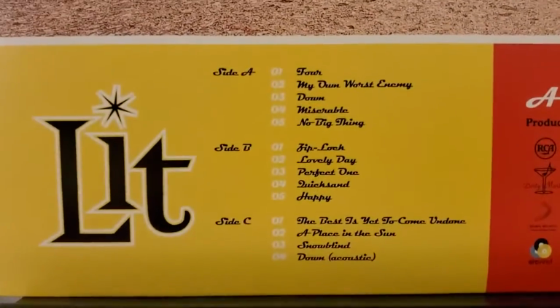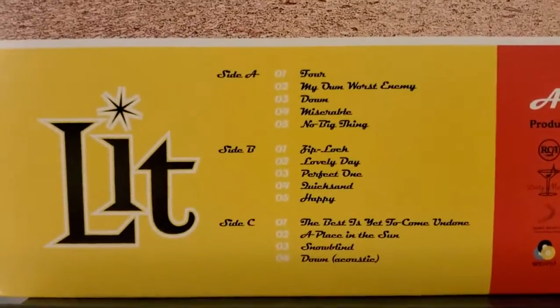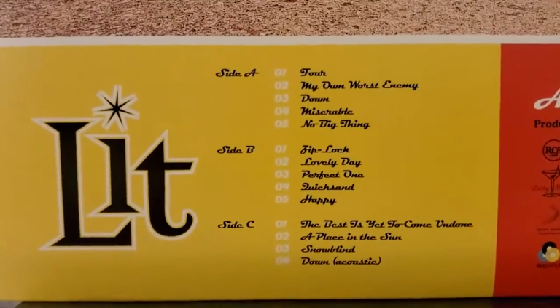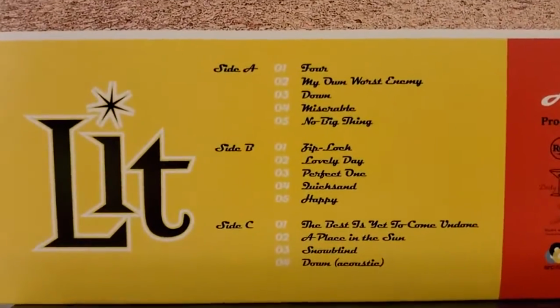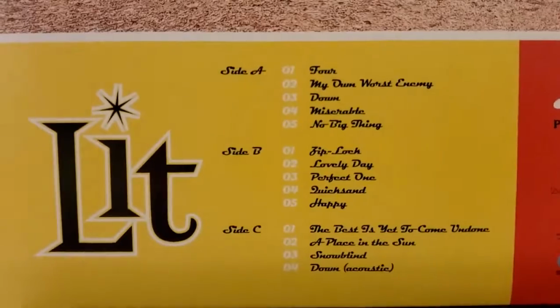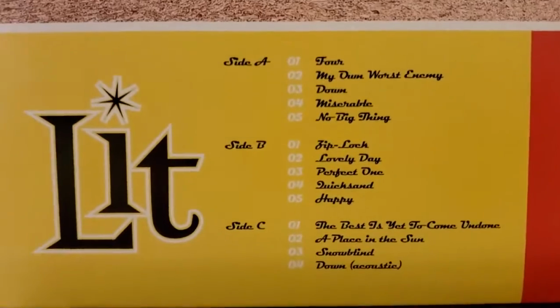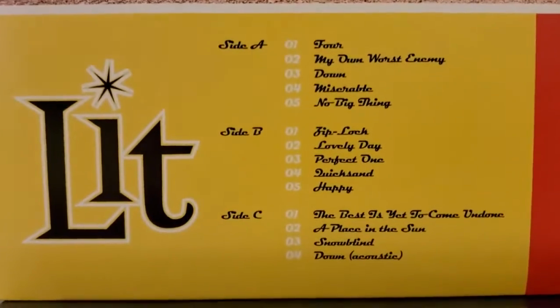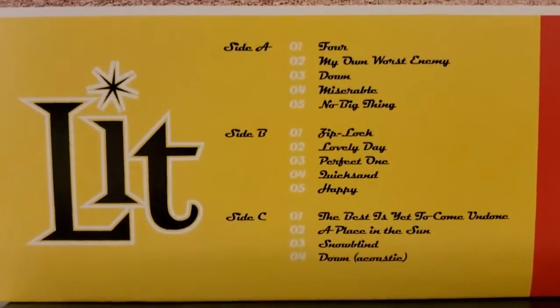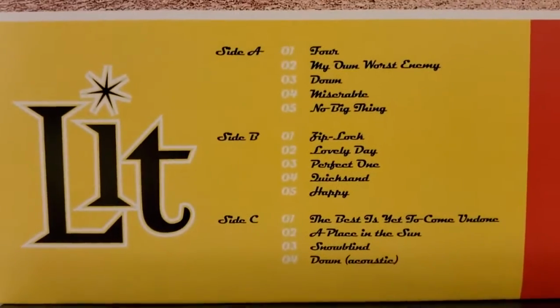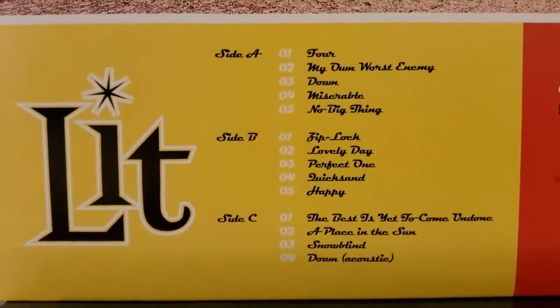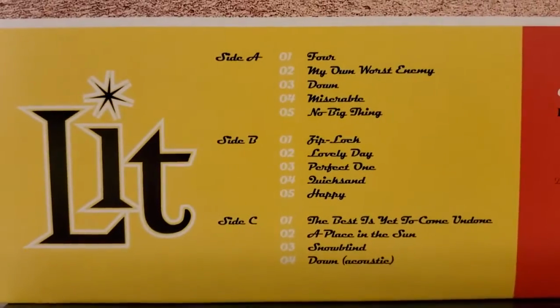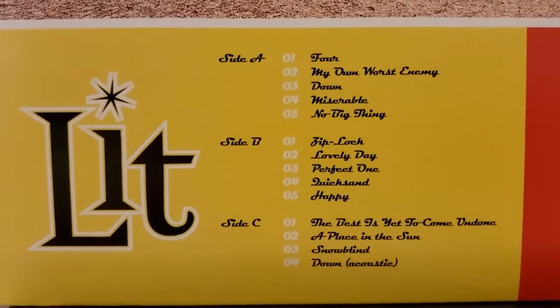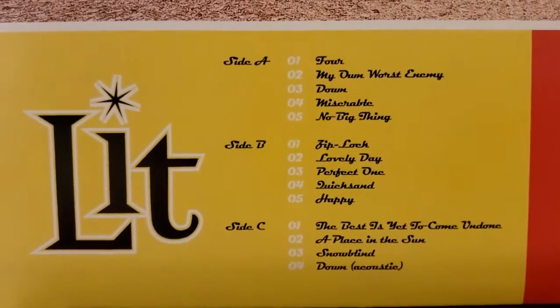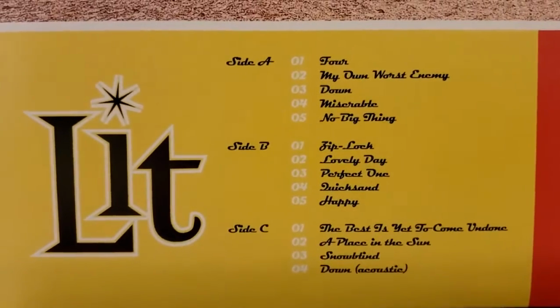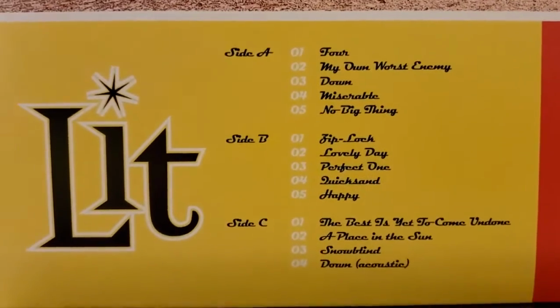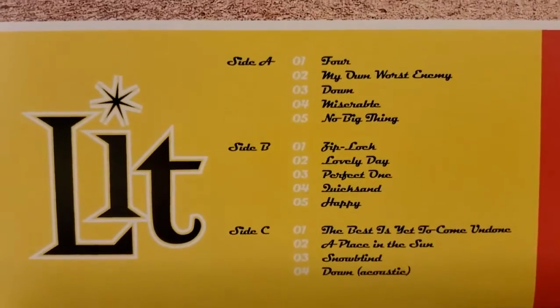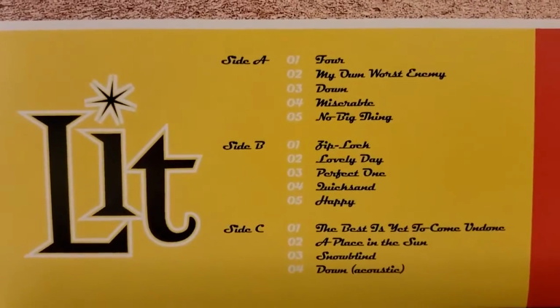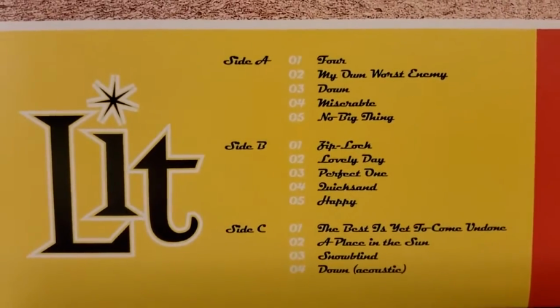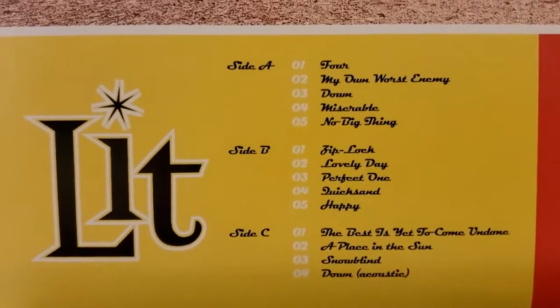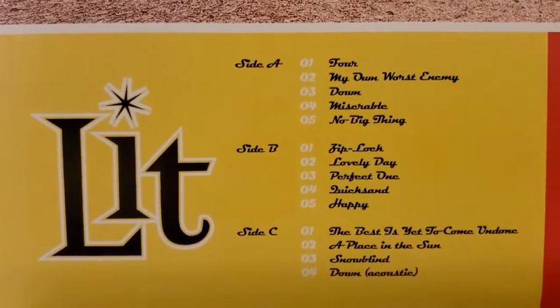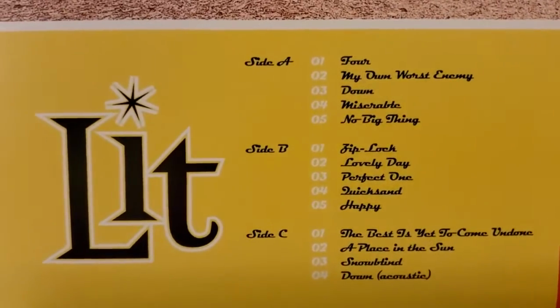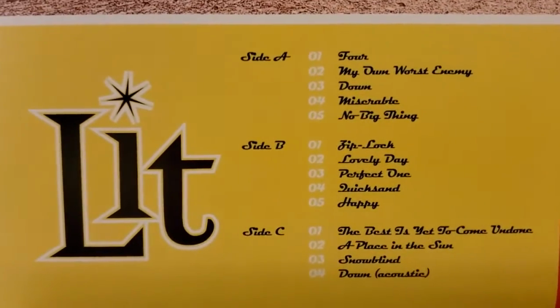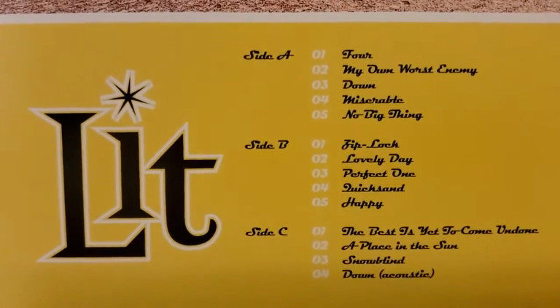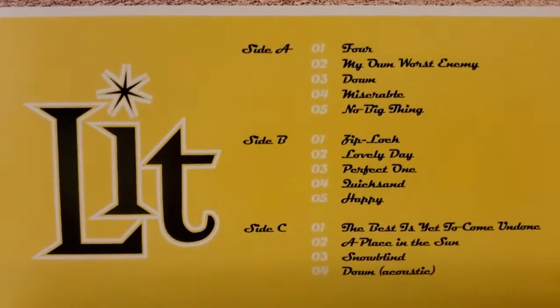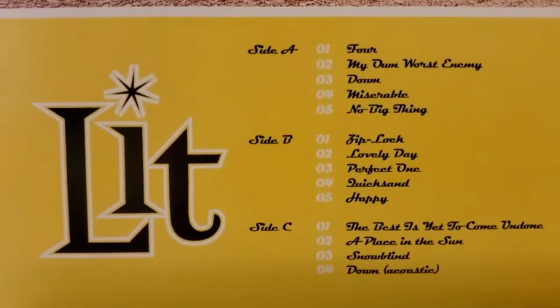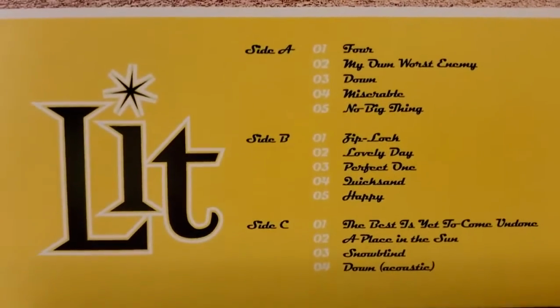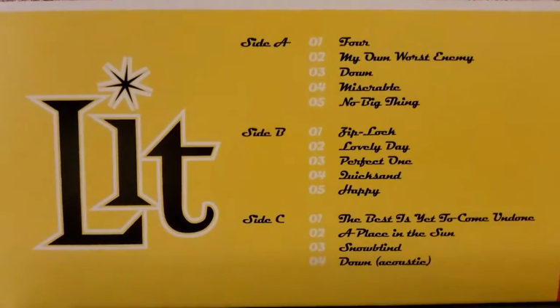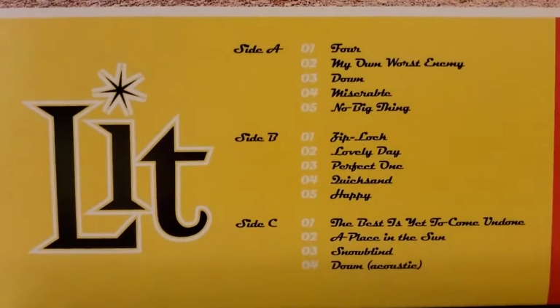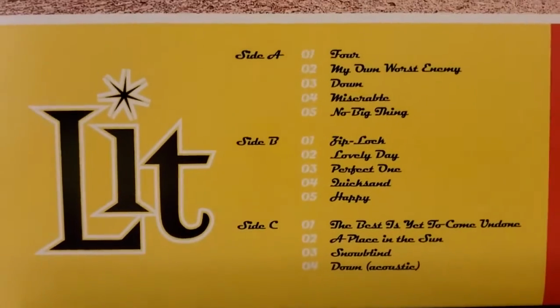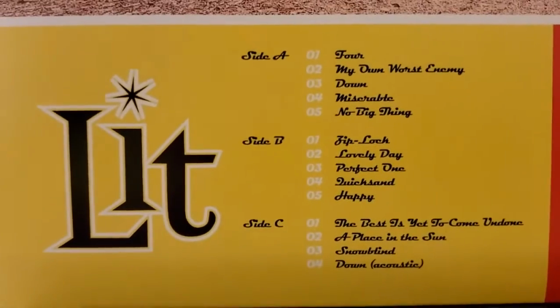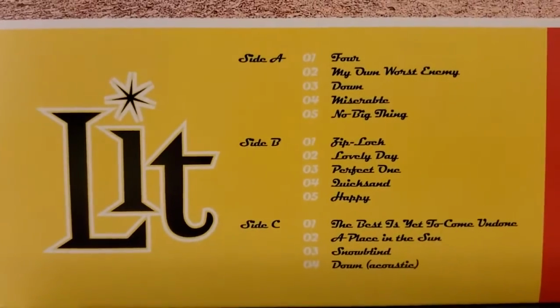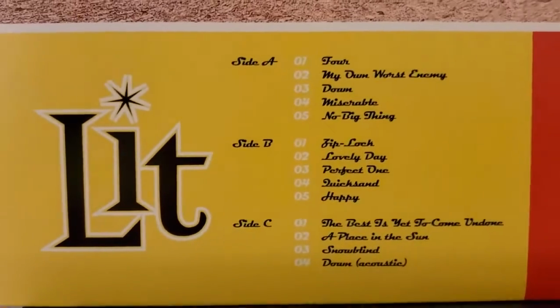Coming down here, we can see the track listing. This song that you're hearing now is Ziploc, the first song on the B-side, one of my favorites.